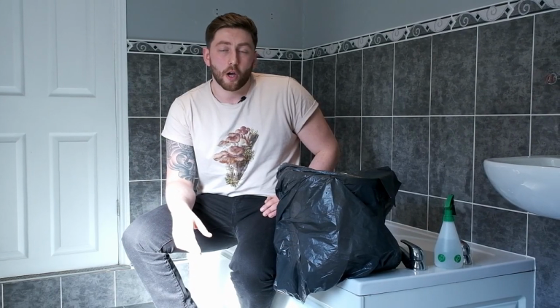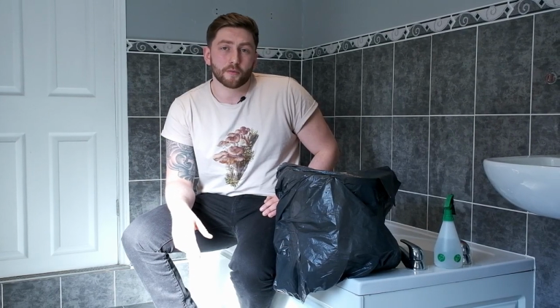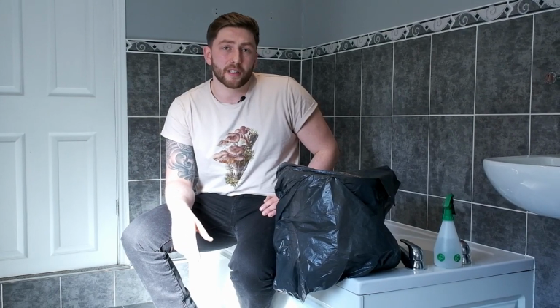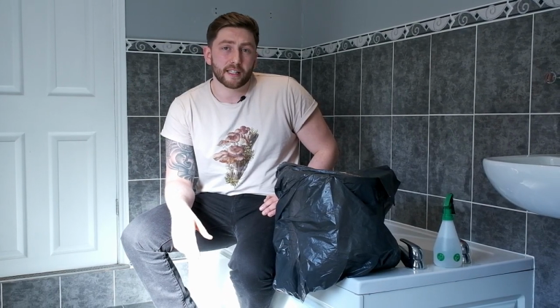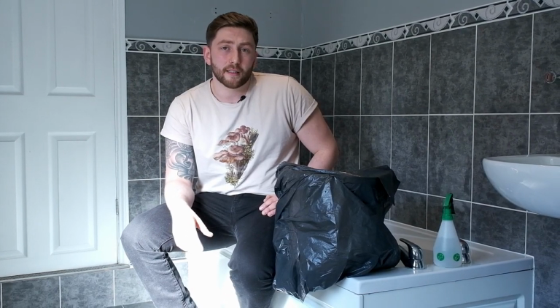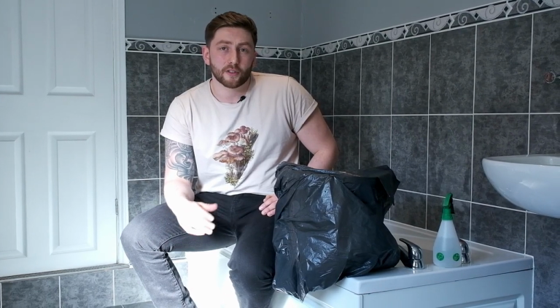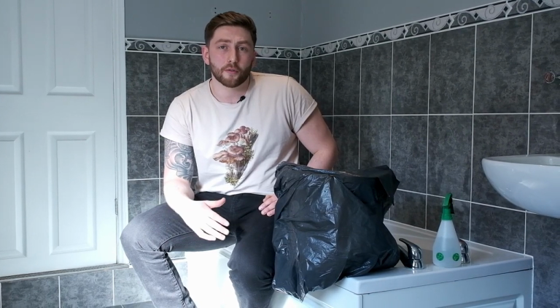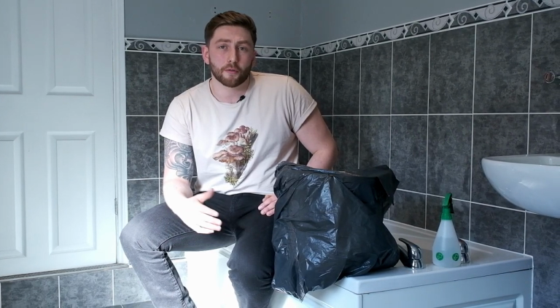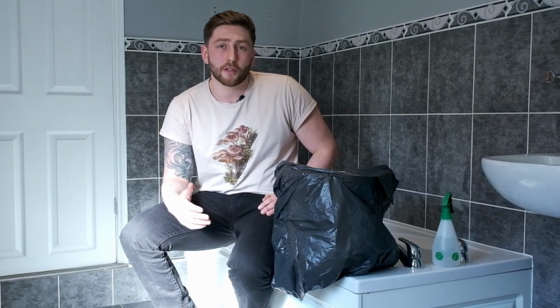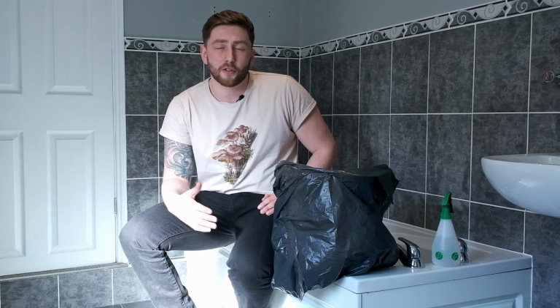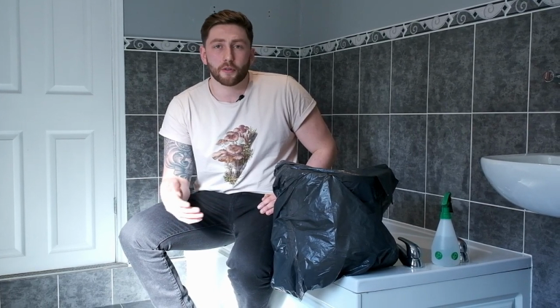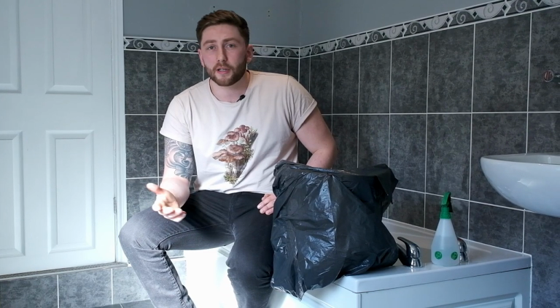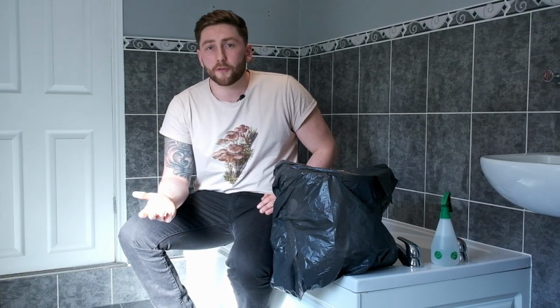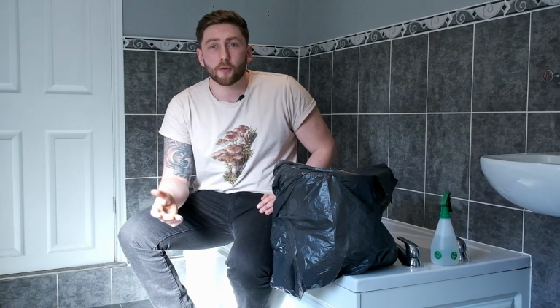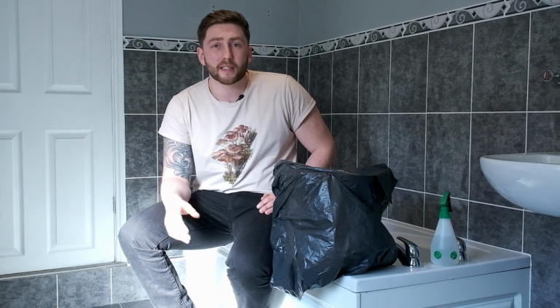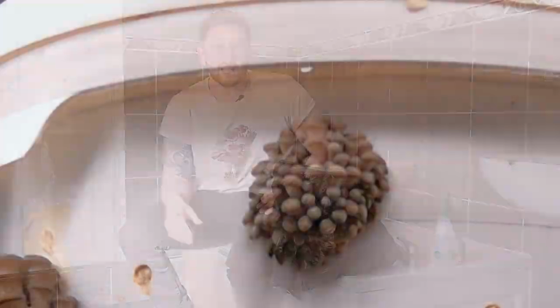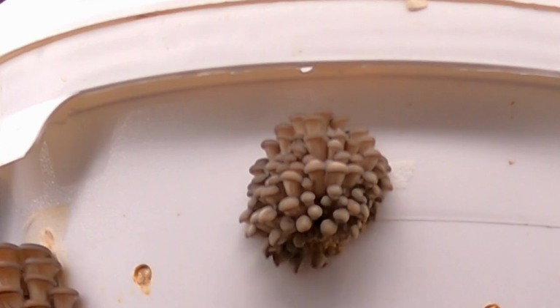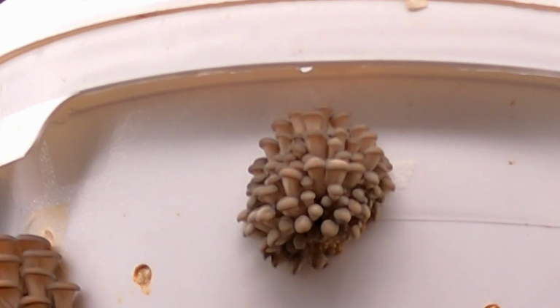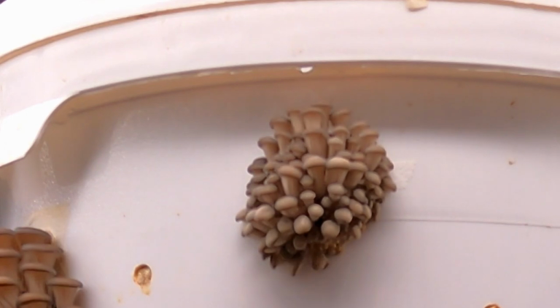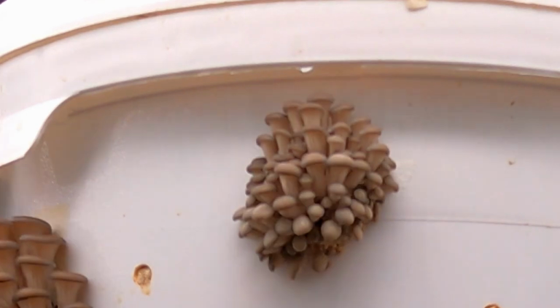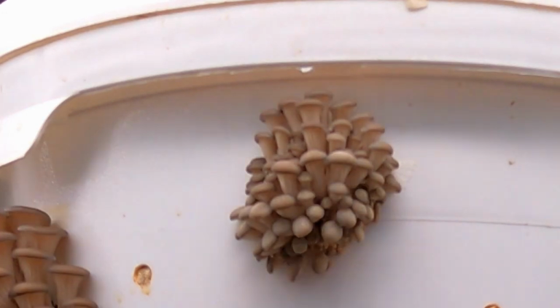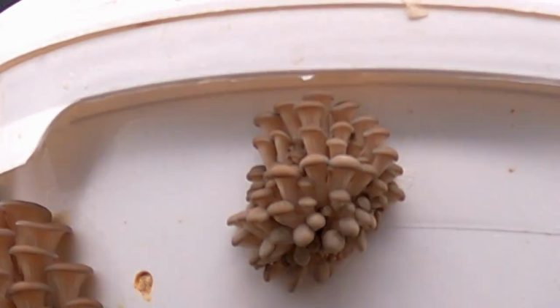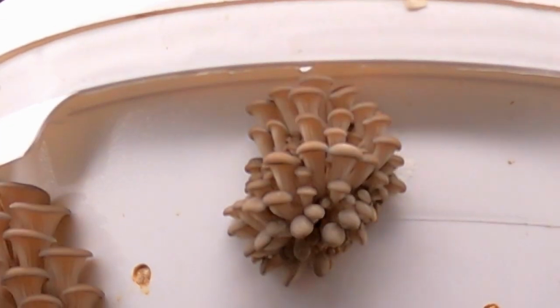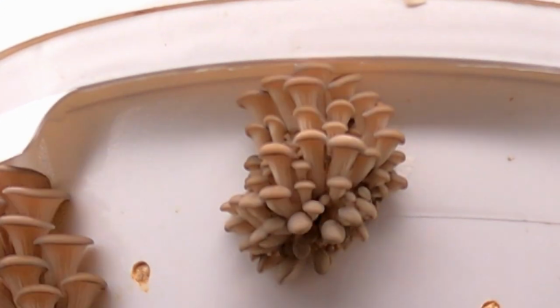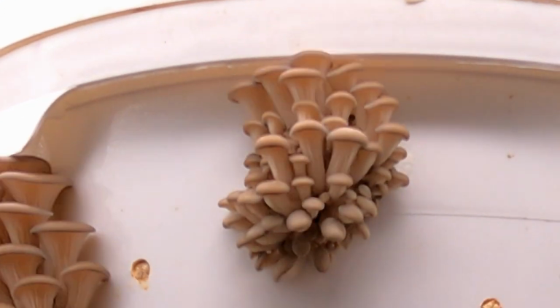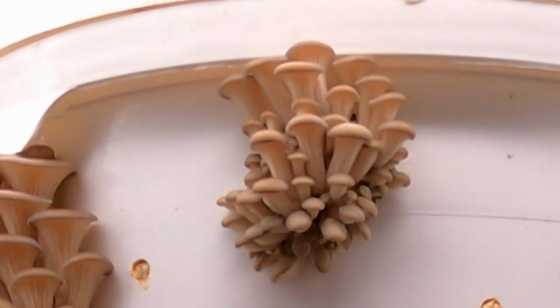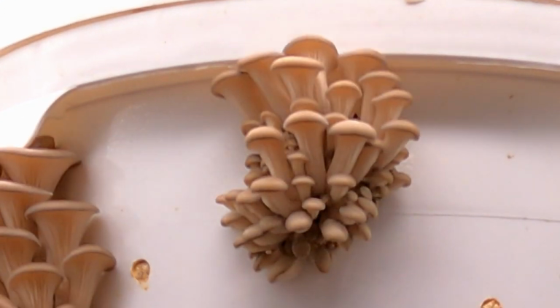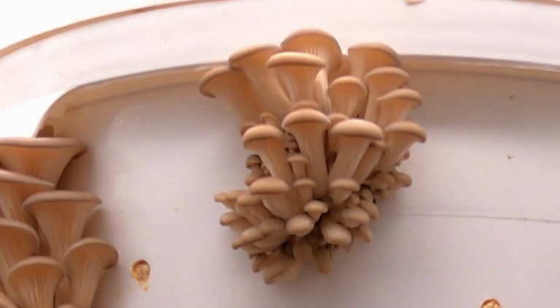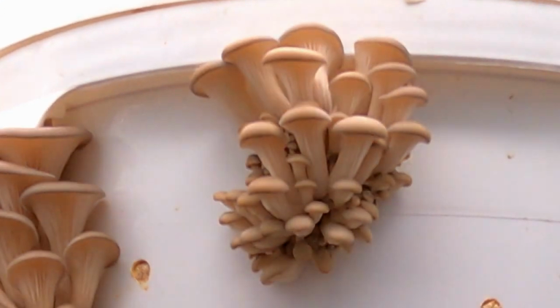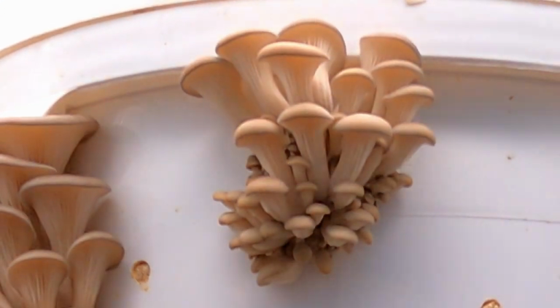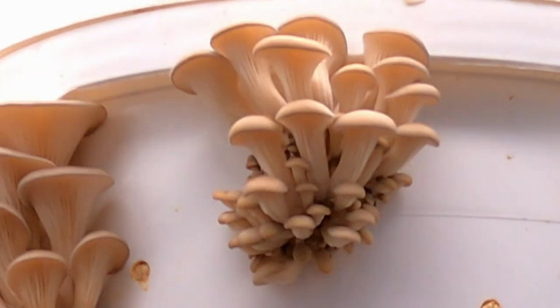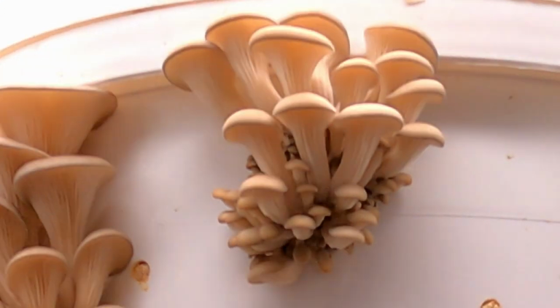Hopefully two, three, or four weeks later you'll be harvesting your first grow.